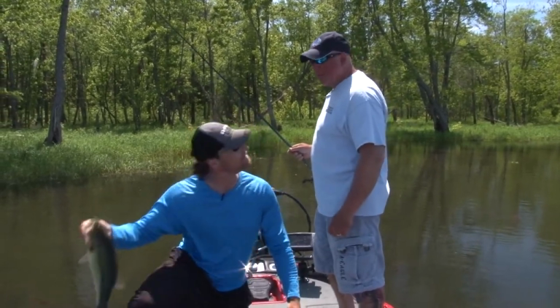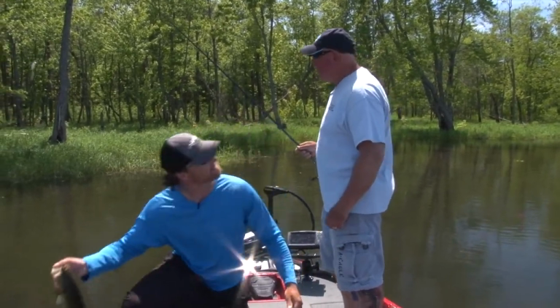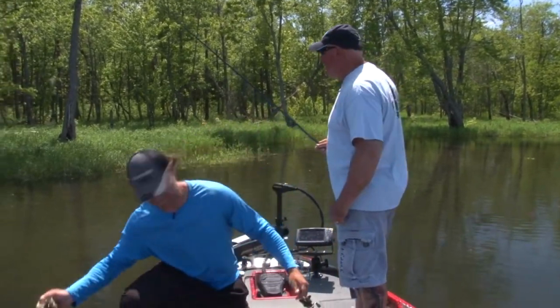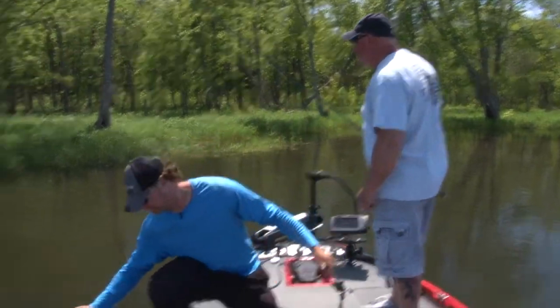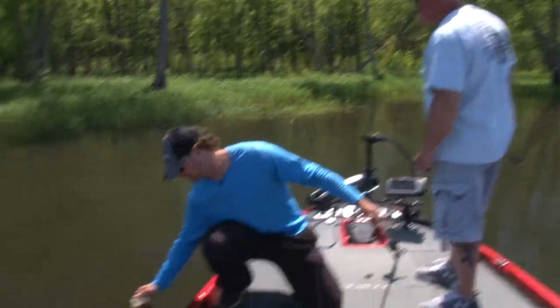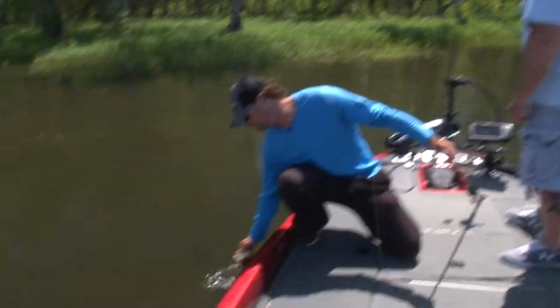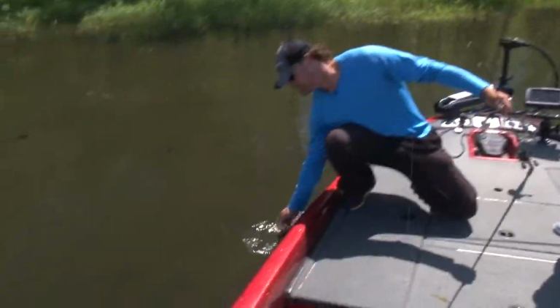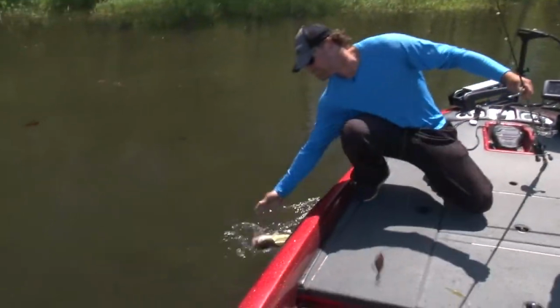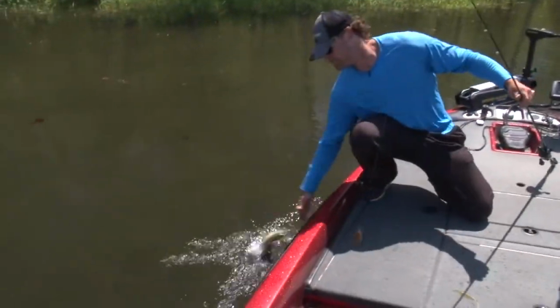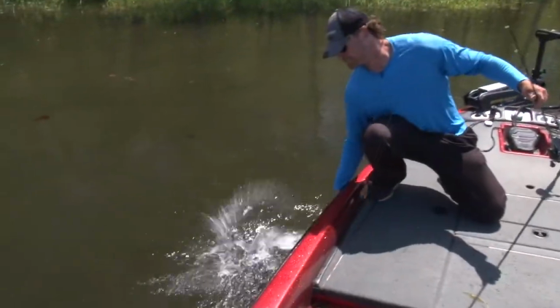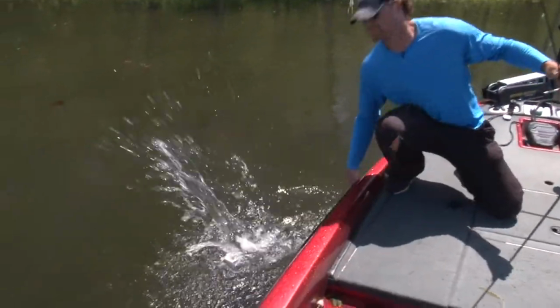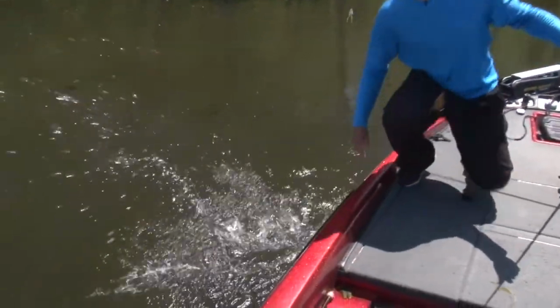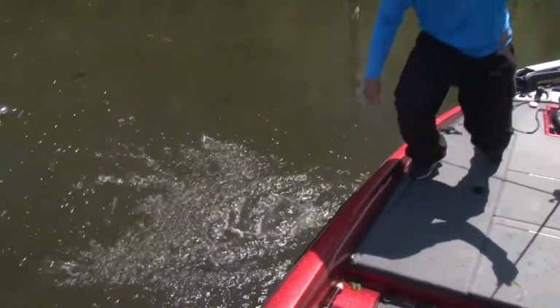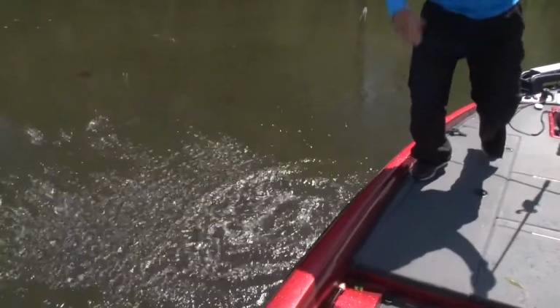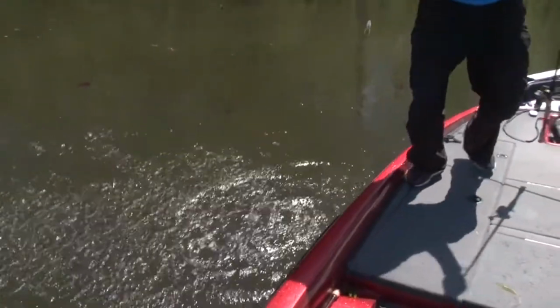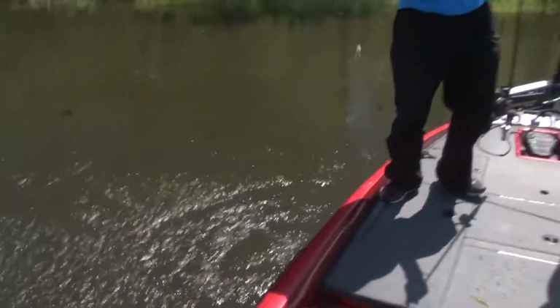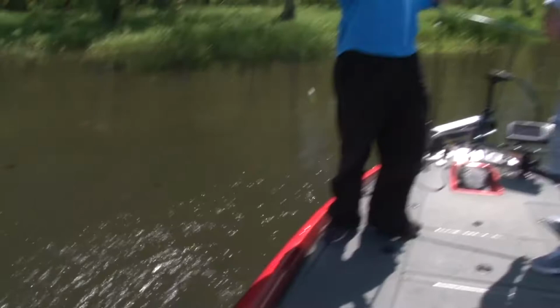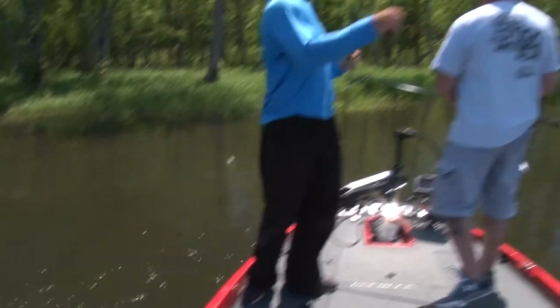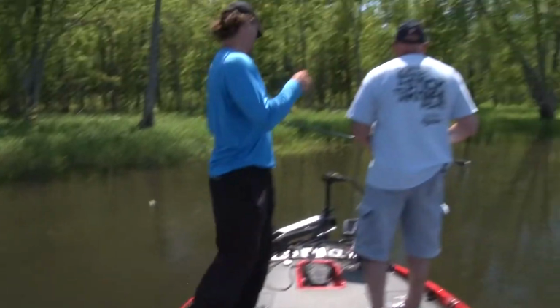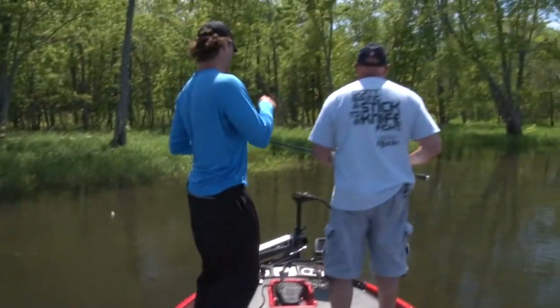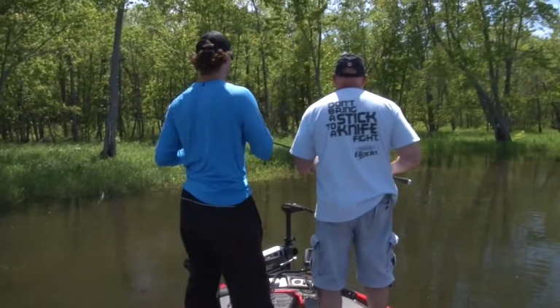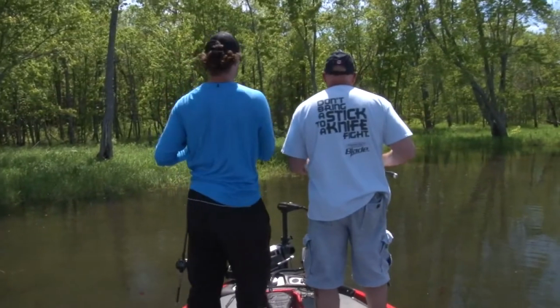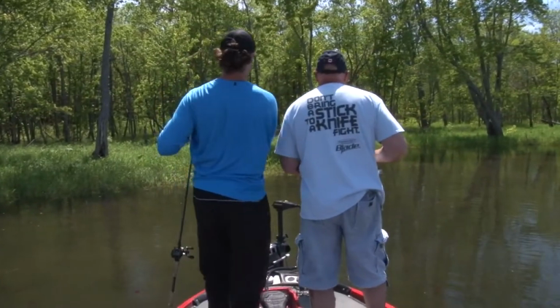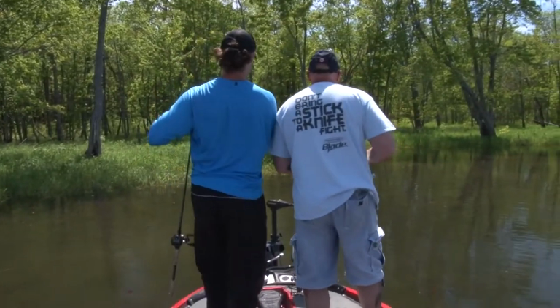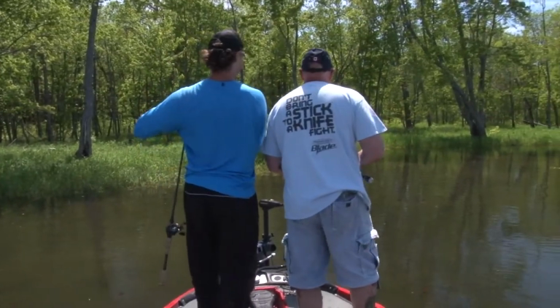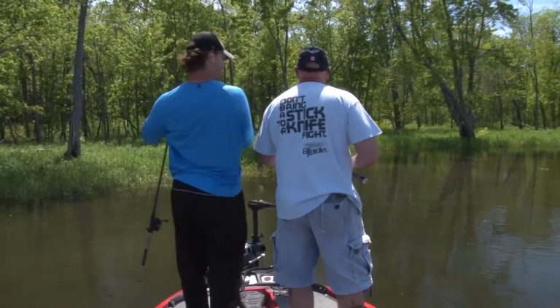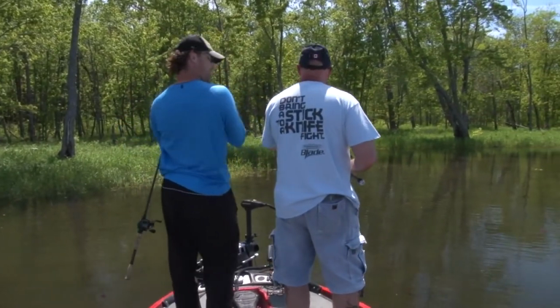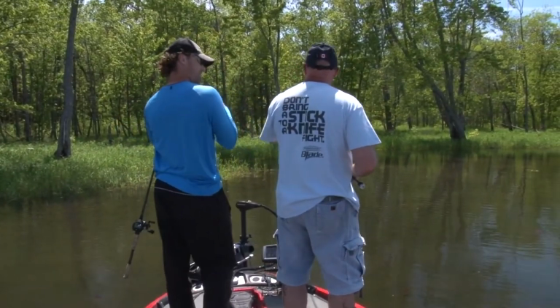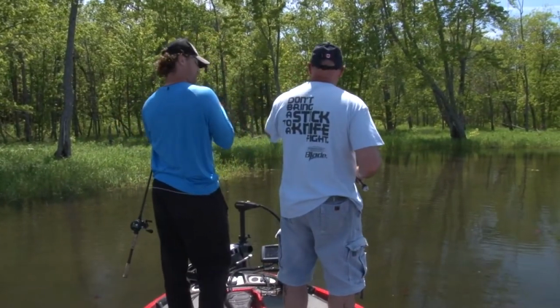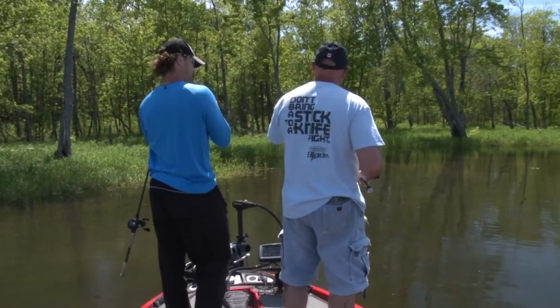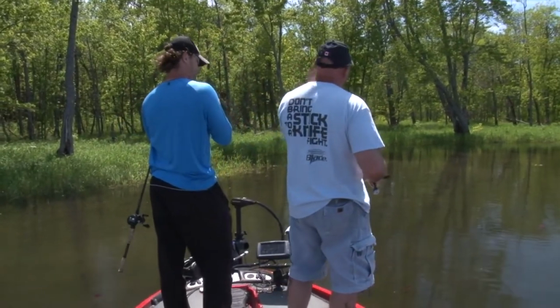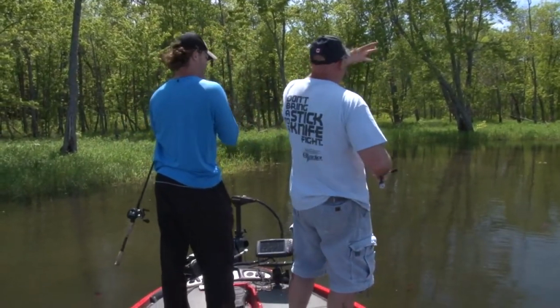Right on, buddy. Good stuff. Nice one — gave you a splash. See that? Whoa, yeah.